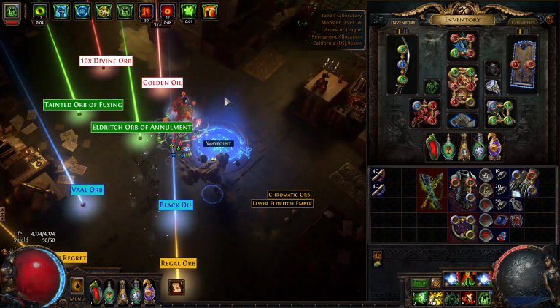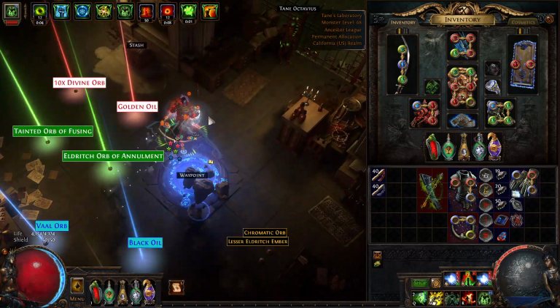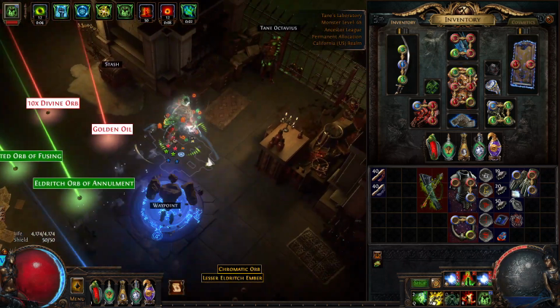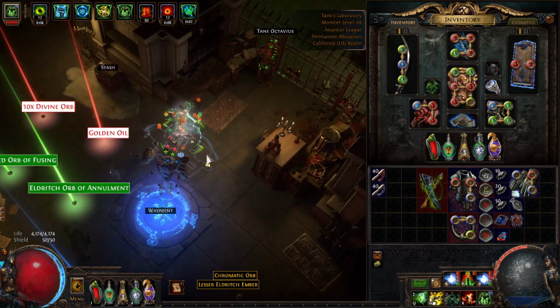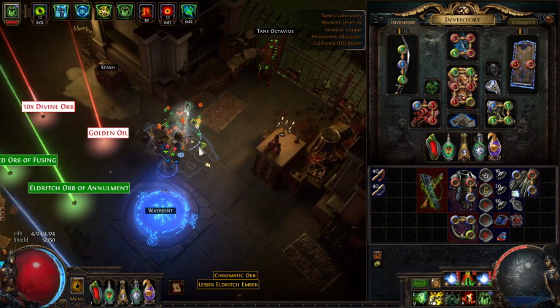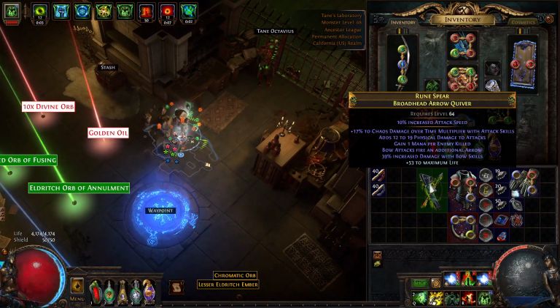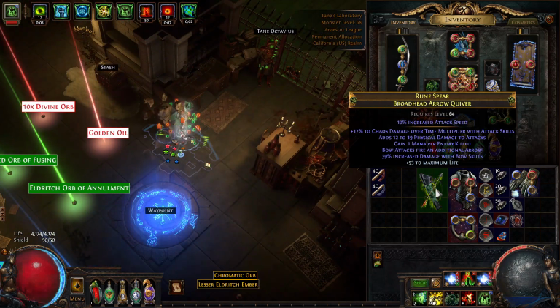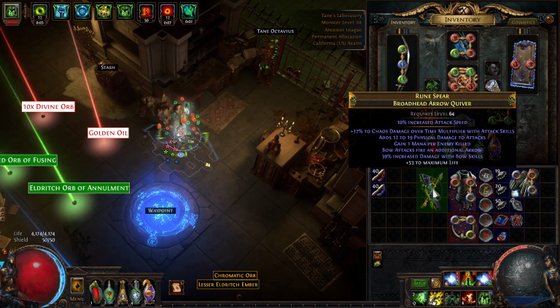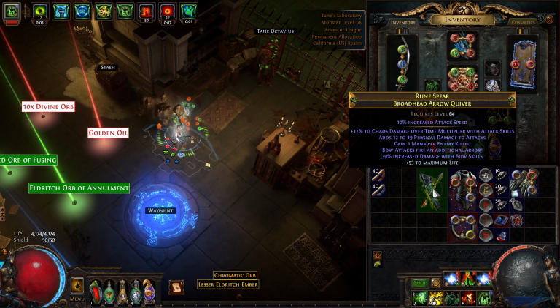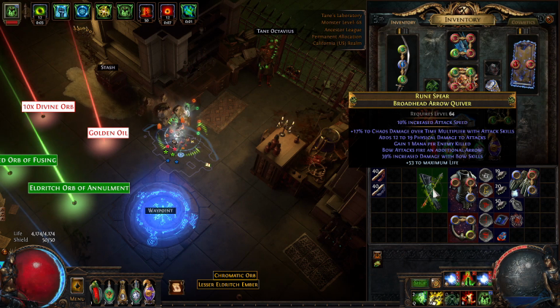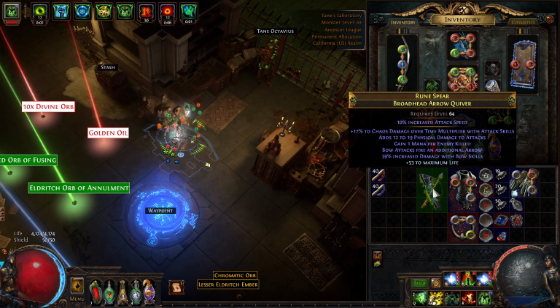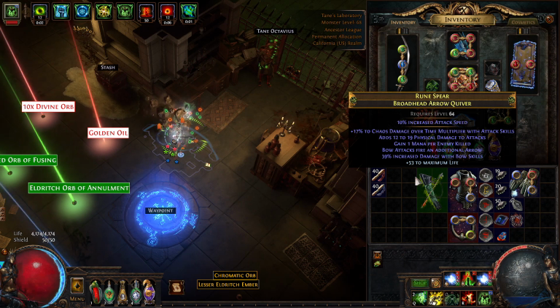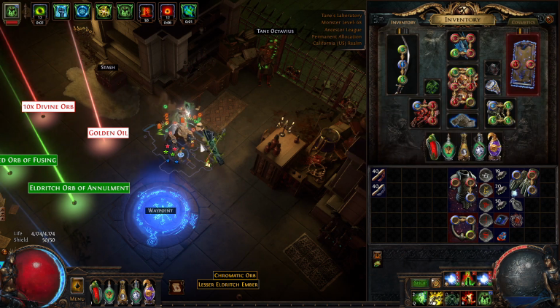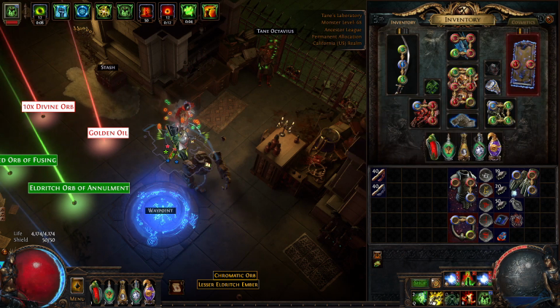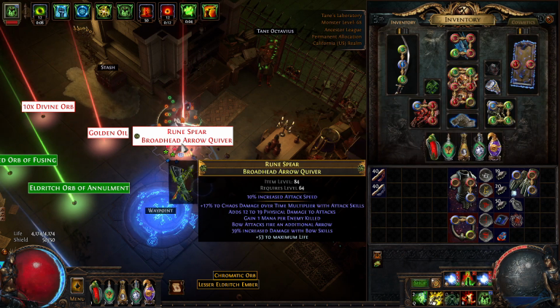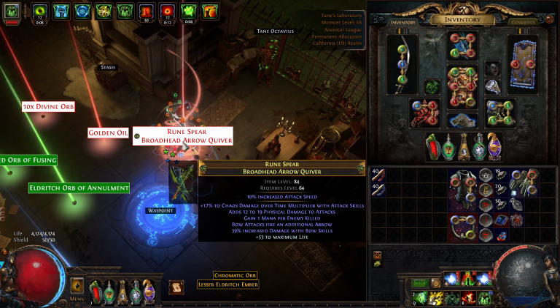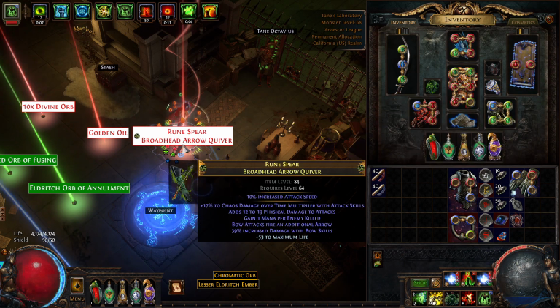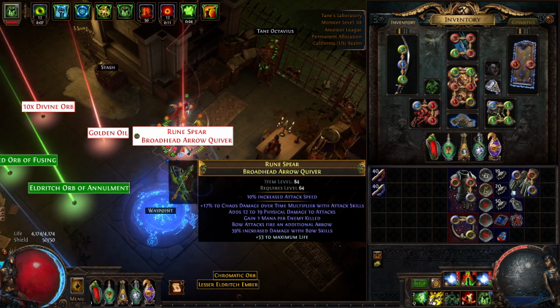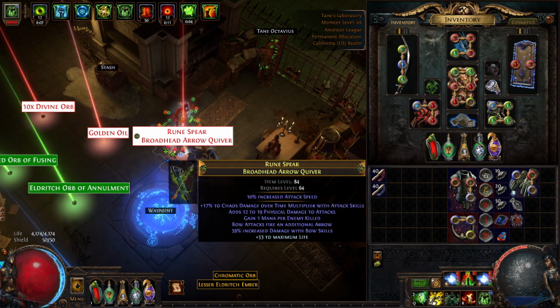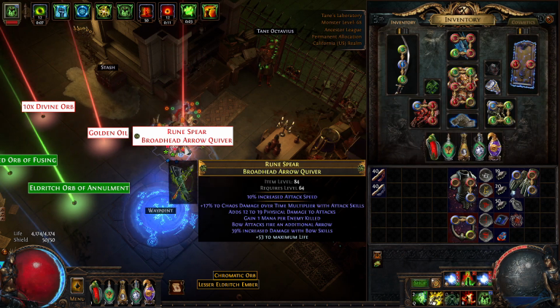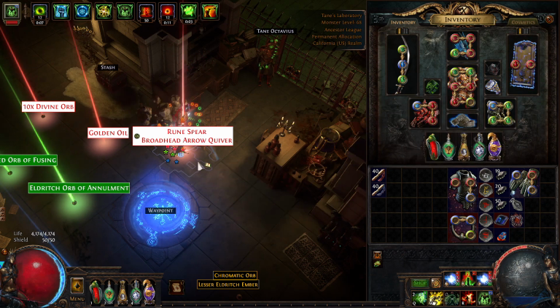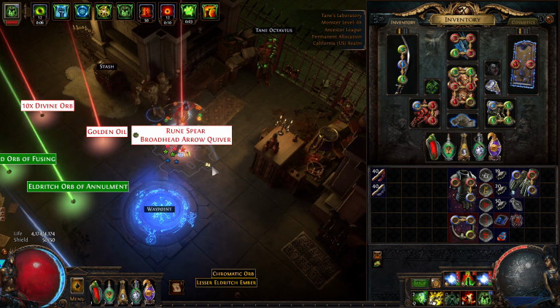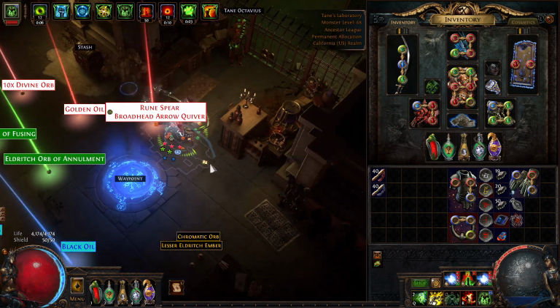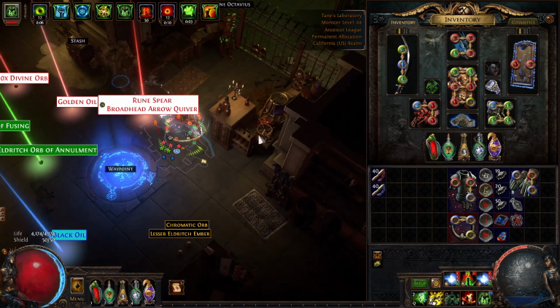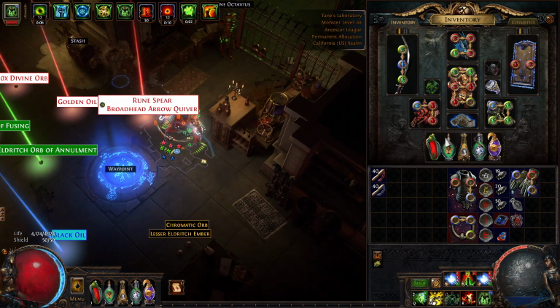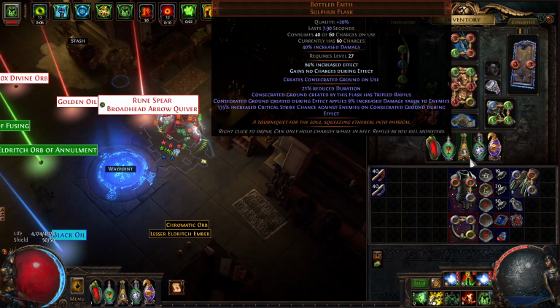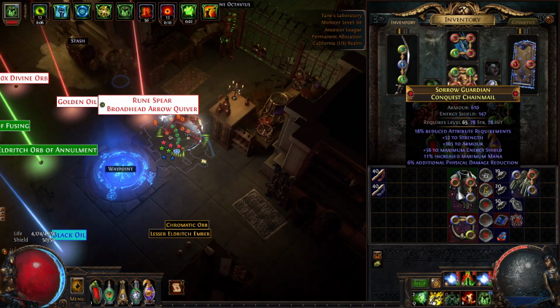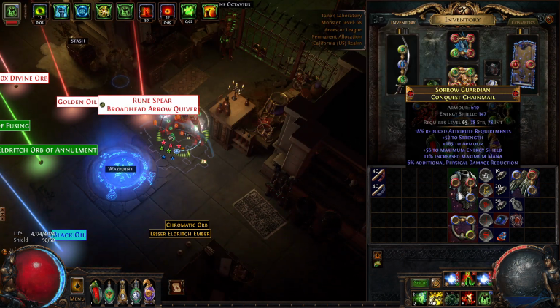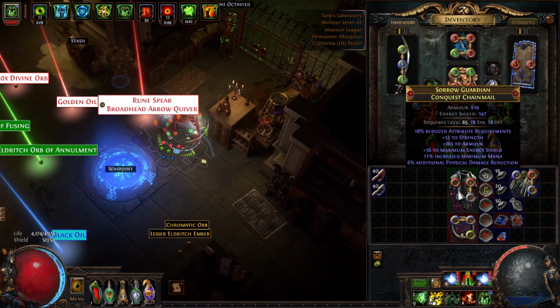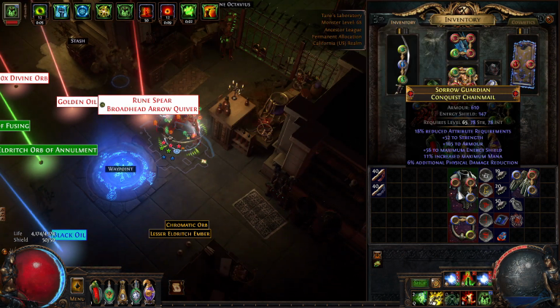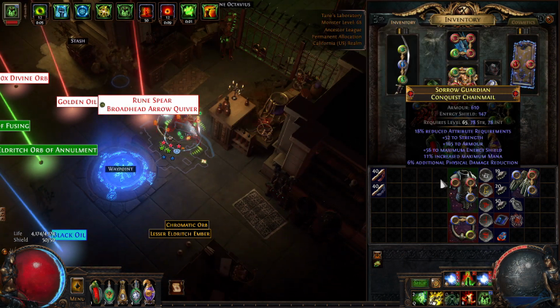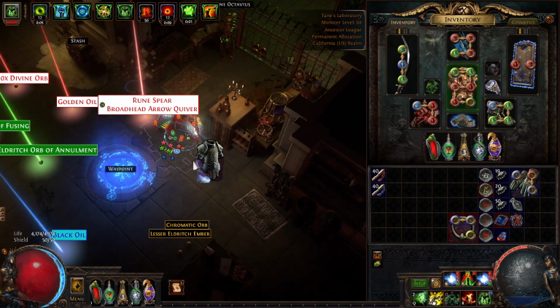Most of the time, black items can be ignored, but some players will want to pick them up. Most people want to pick up yellow tiered and above.